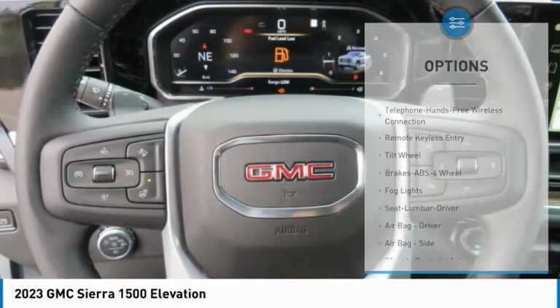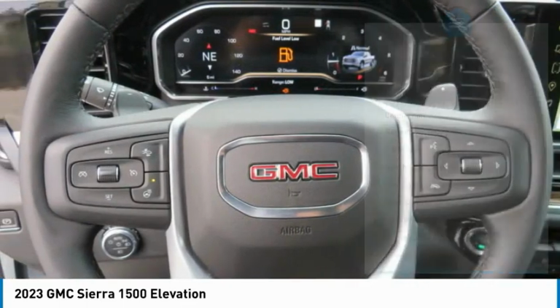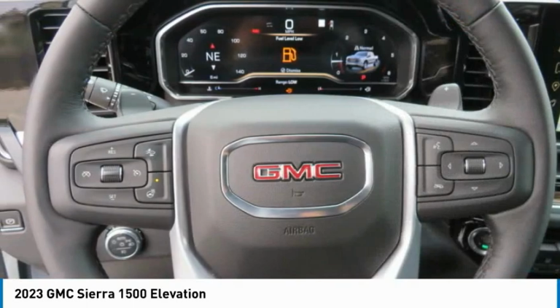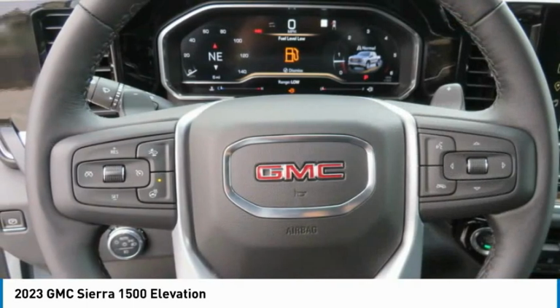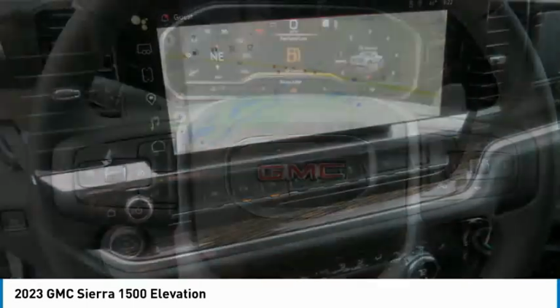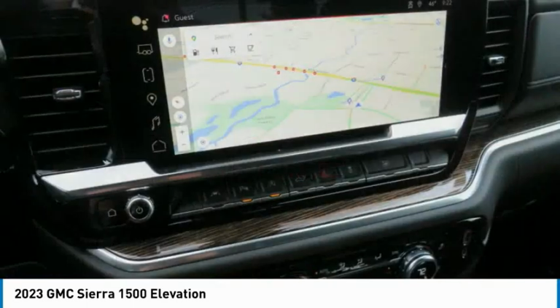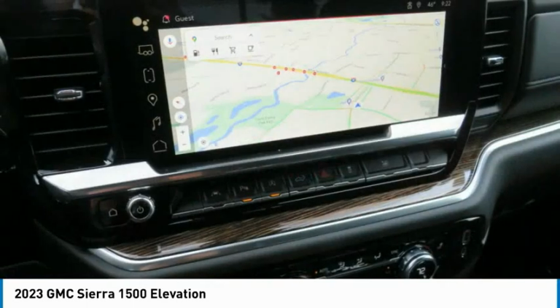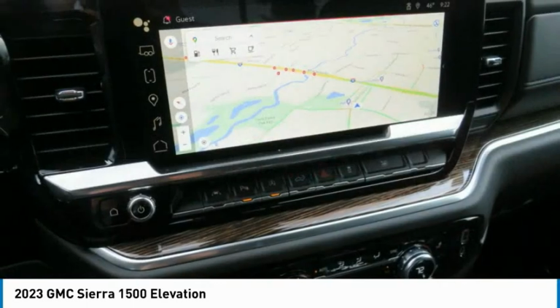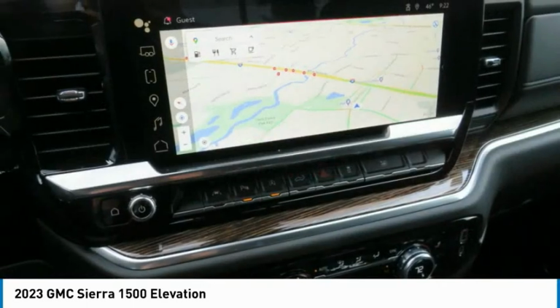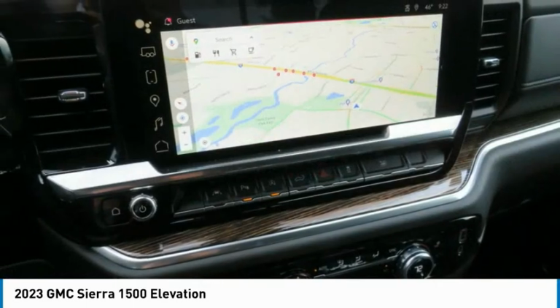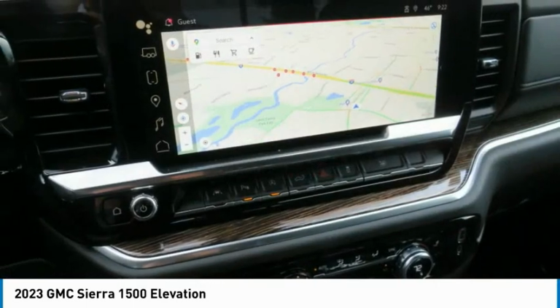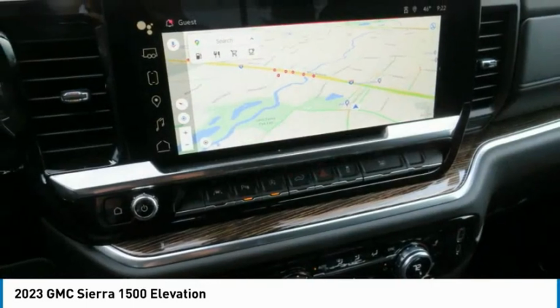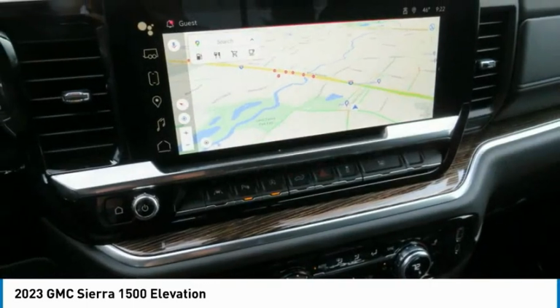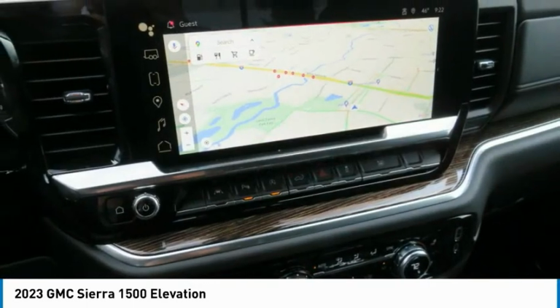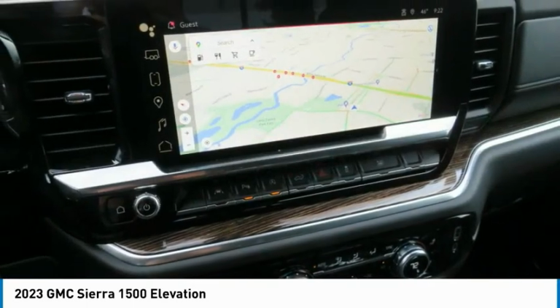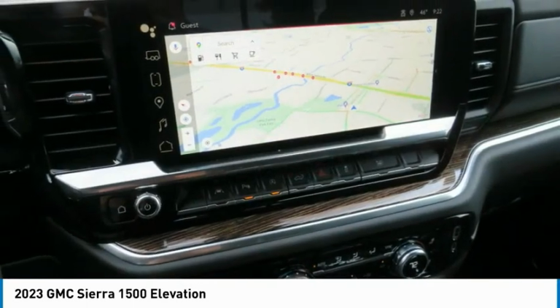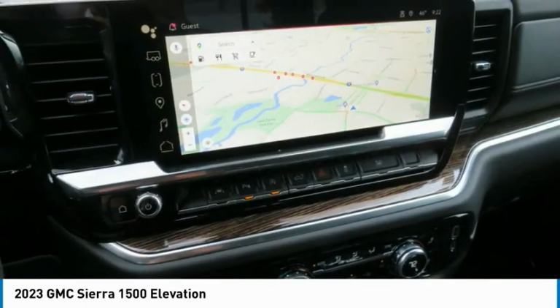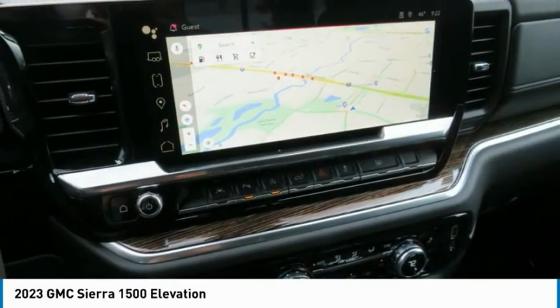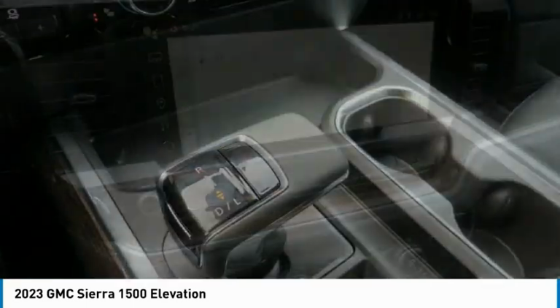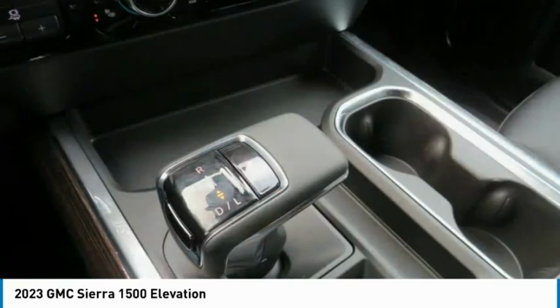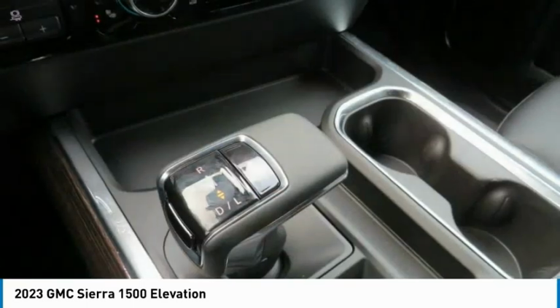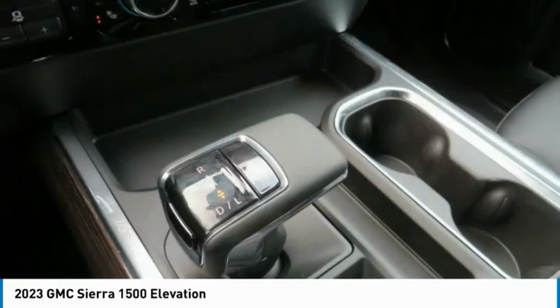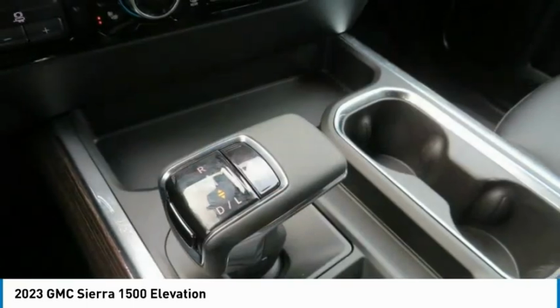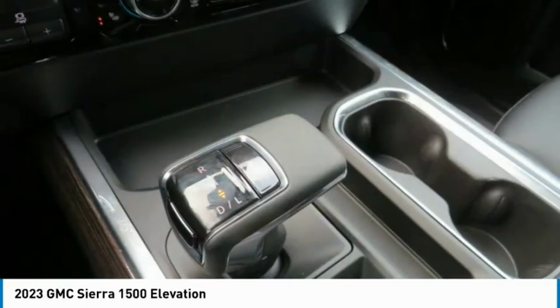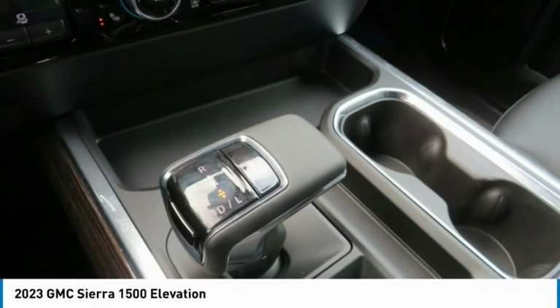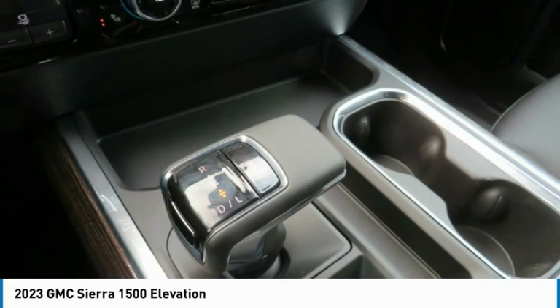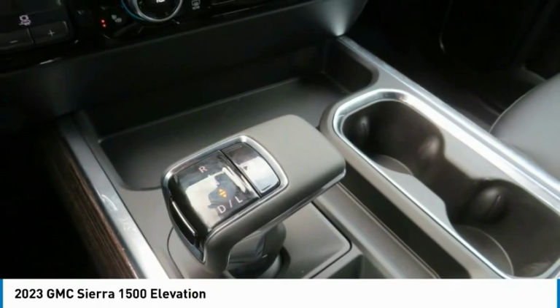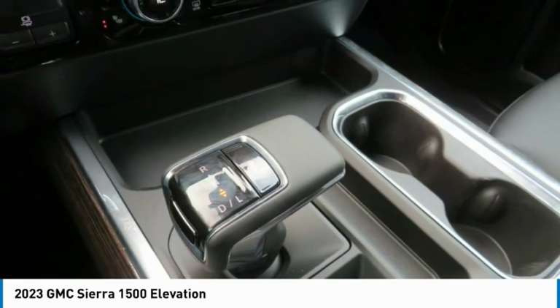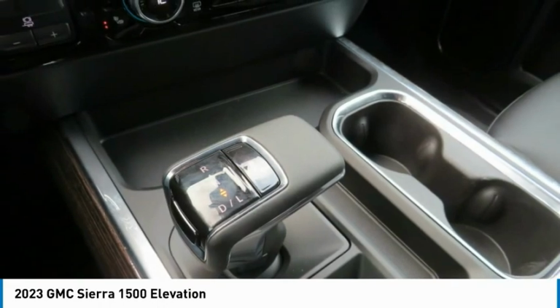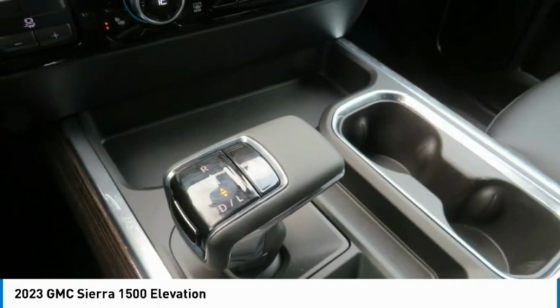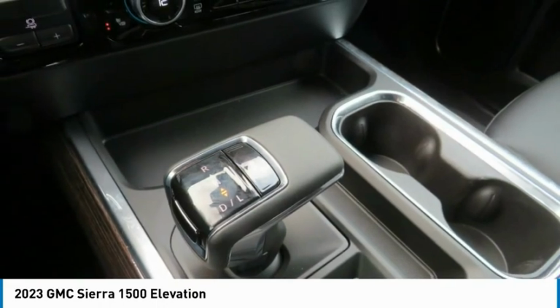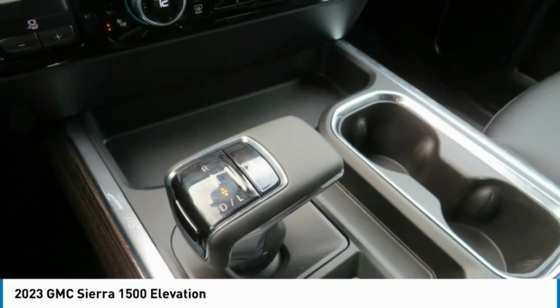AM FM stereo radio, automatic climate control, fog lights, heated driver's seat, and MP3 playback stereo.